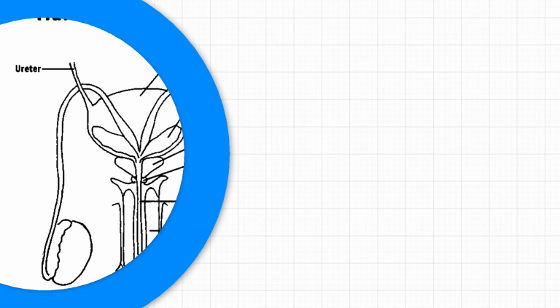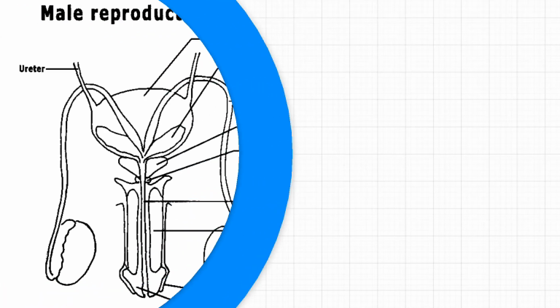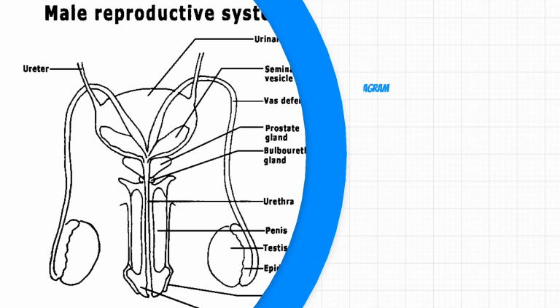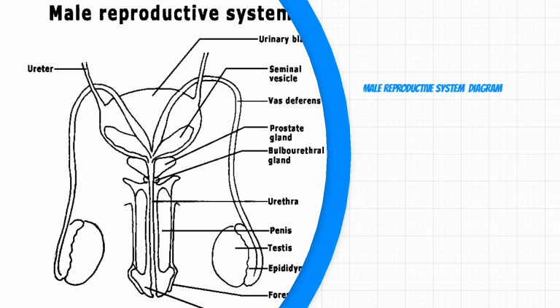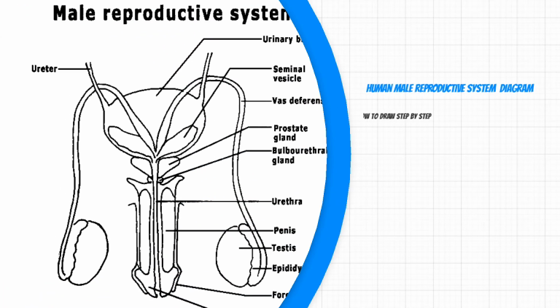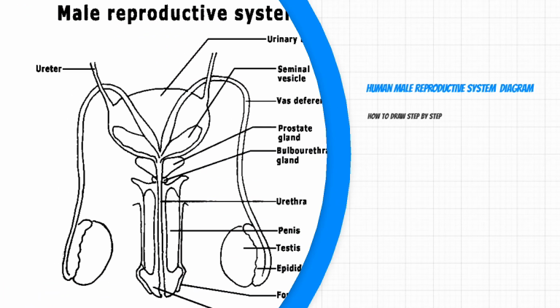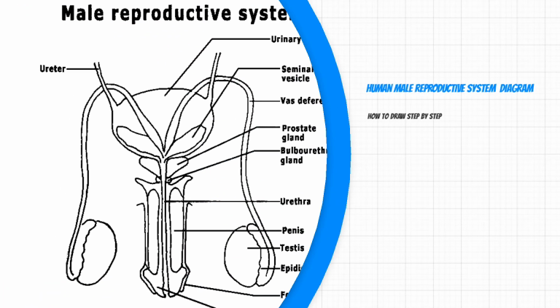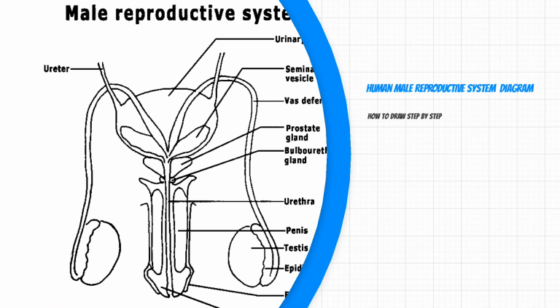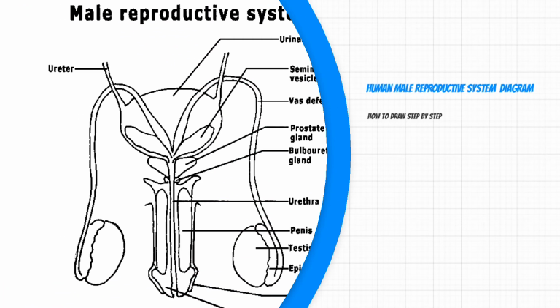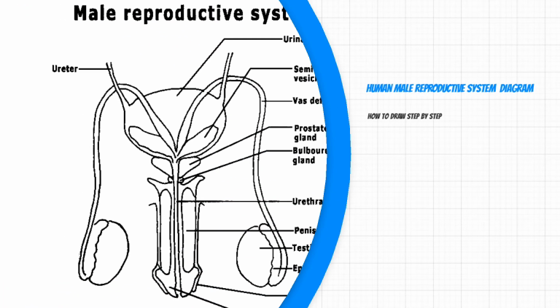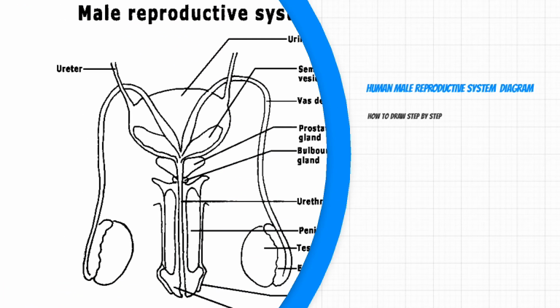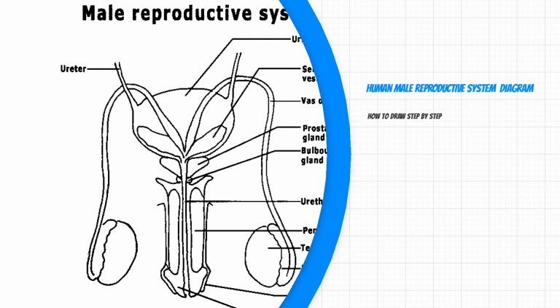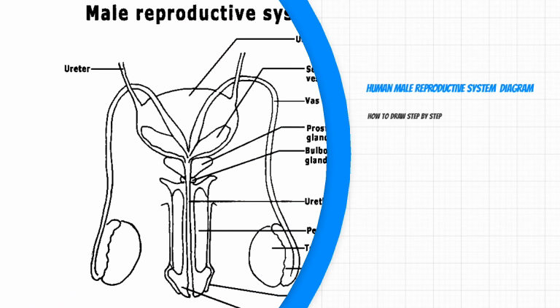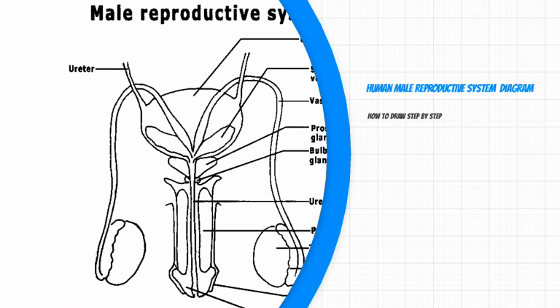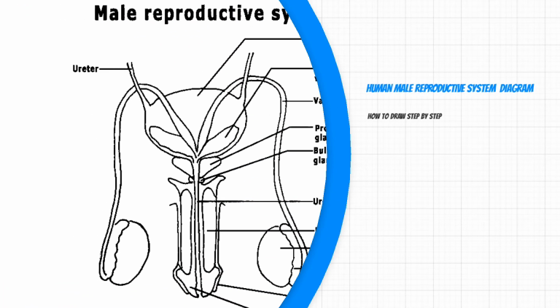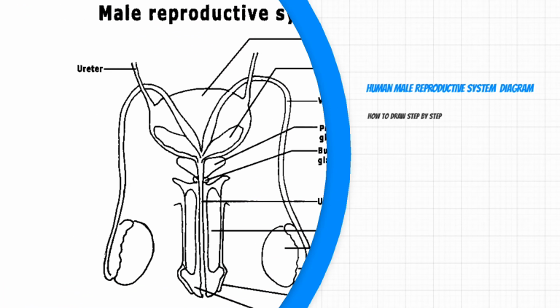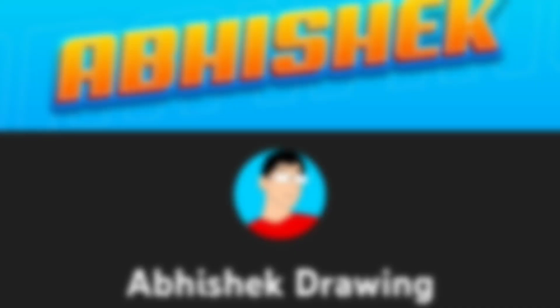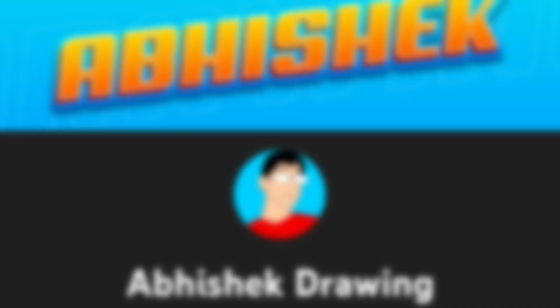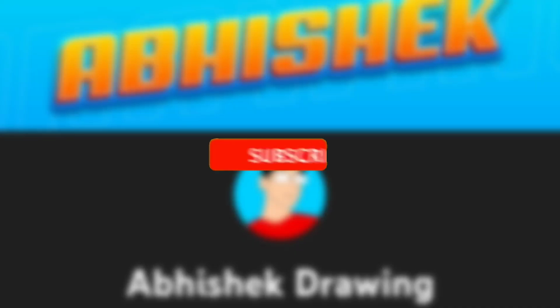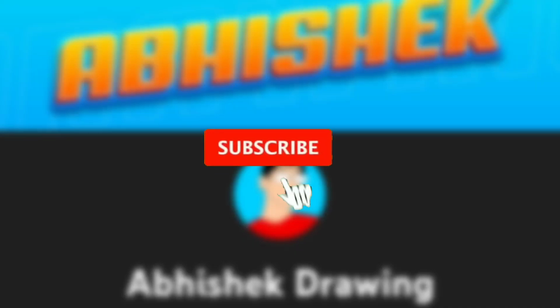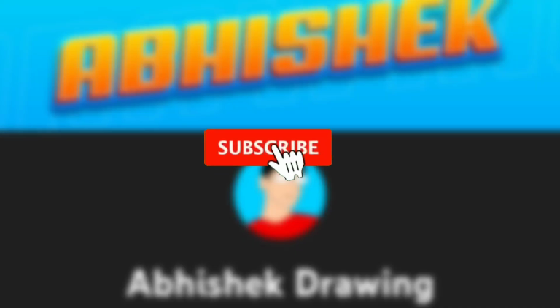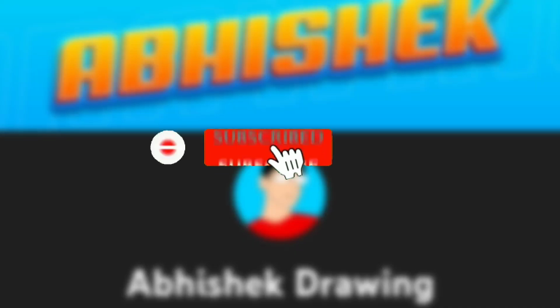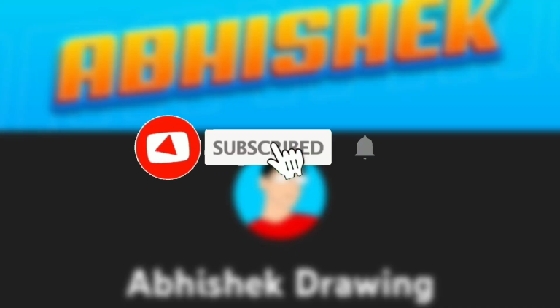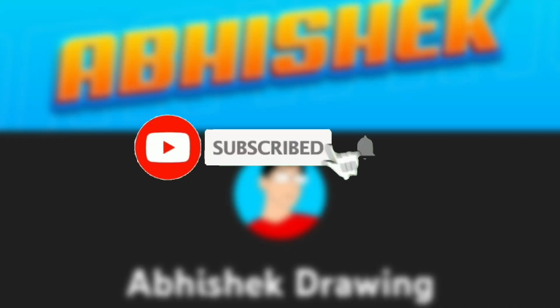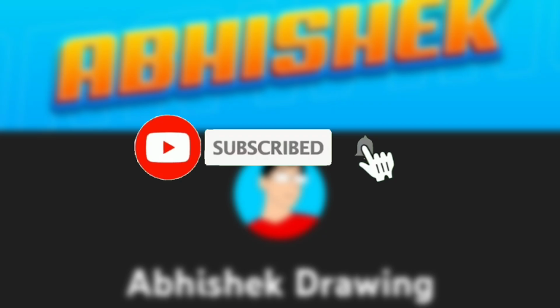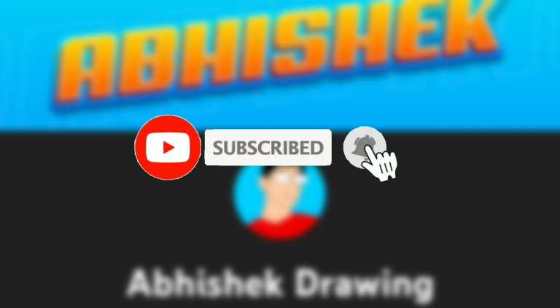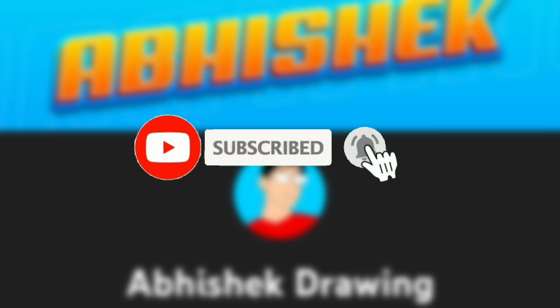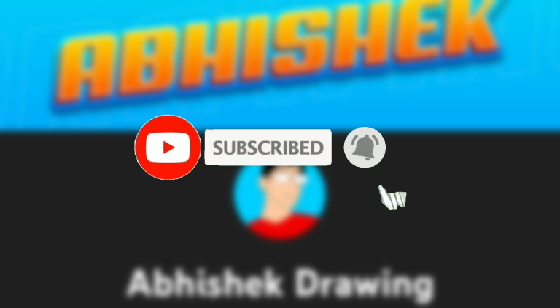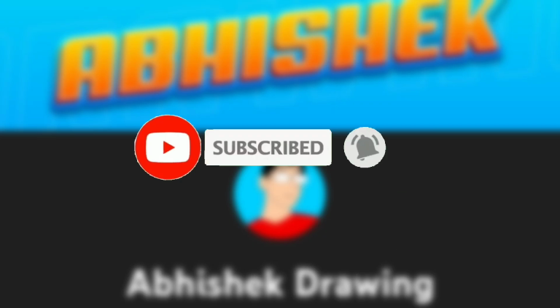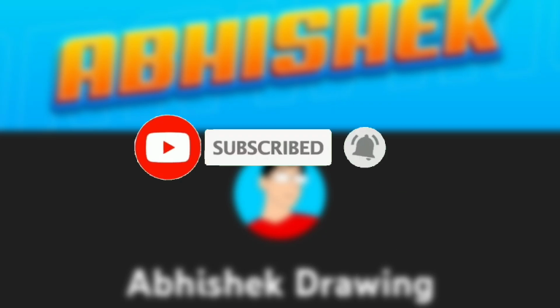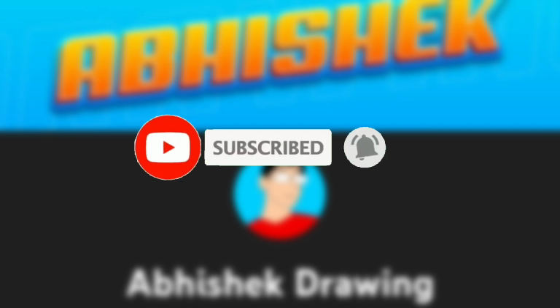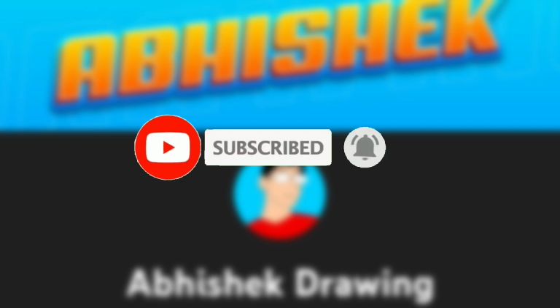Hey, hello everyone. Before starting this video, there's a small request. Please like and share this video and subscribe to our YouTube channel. Thank you.